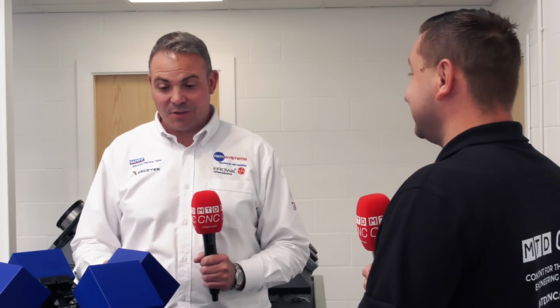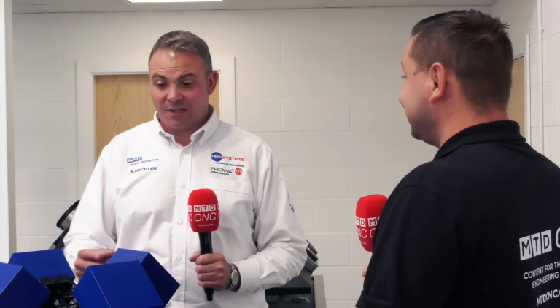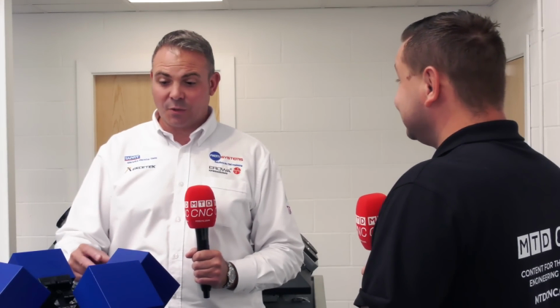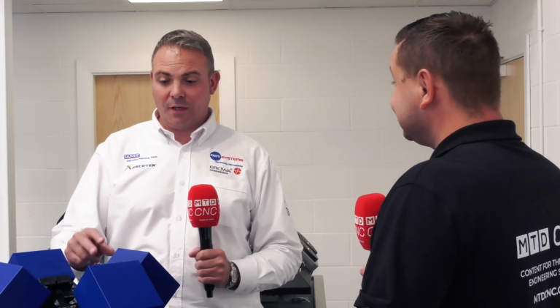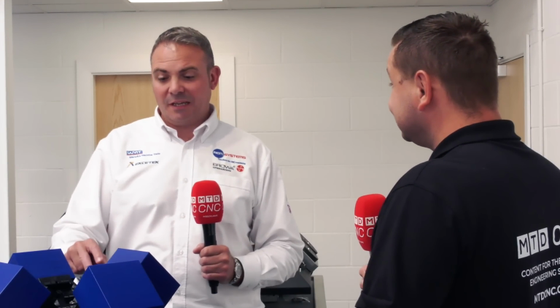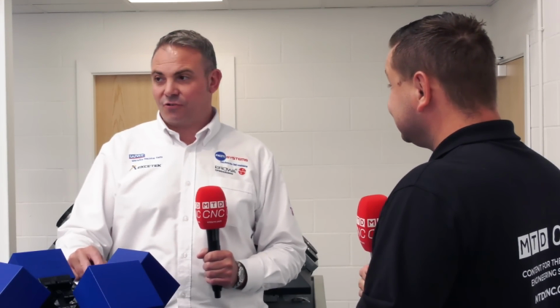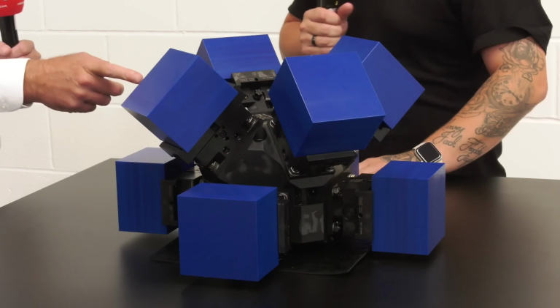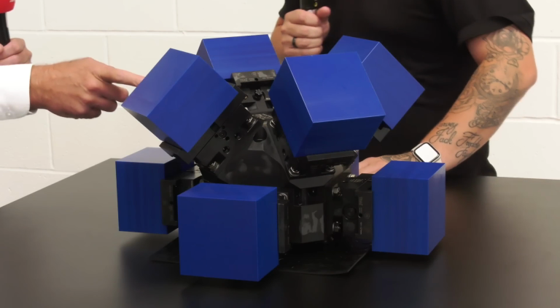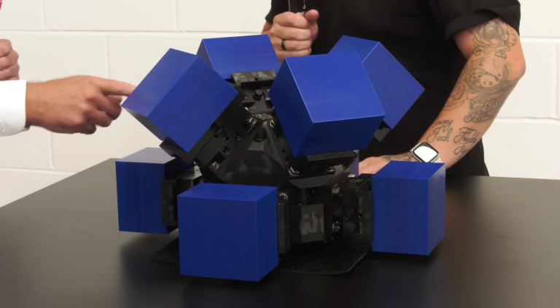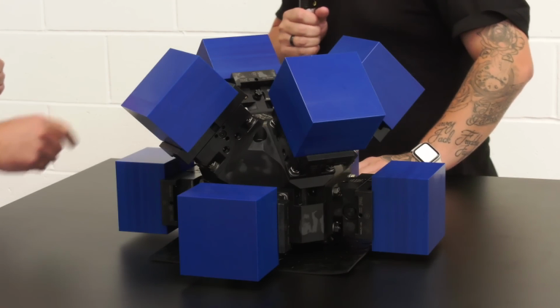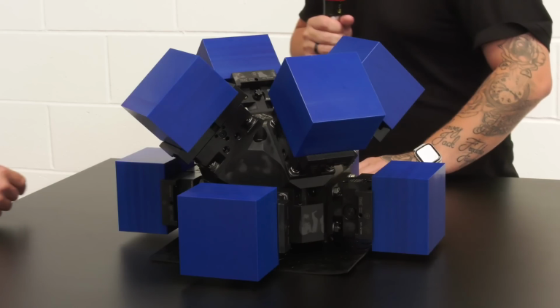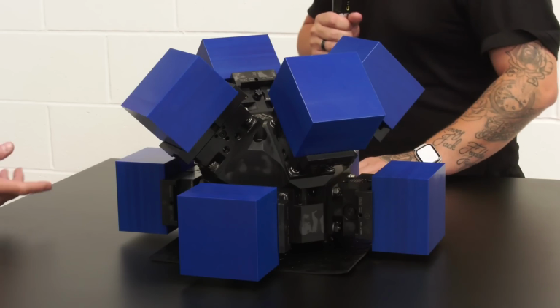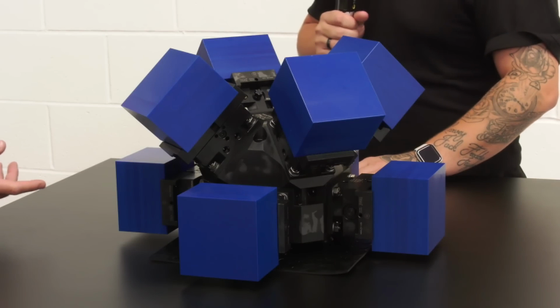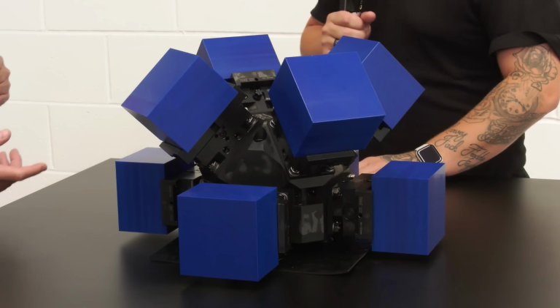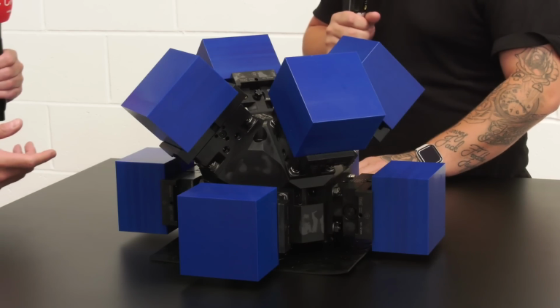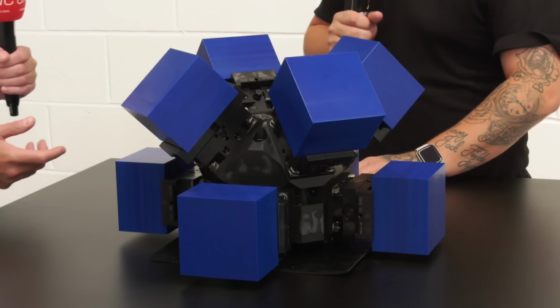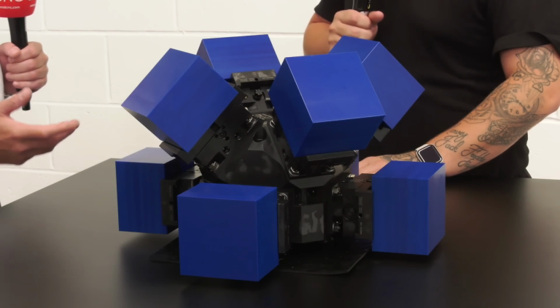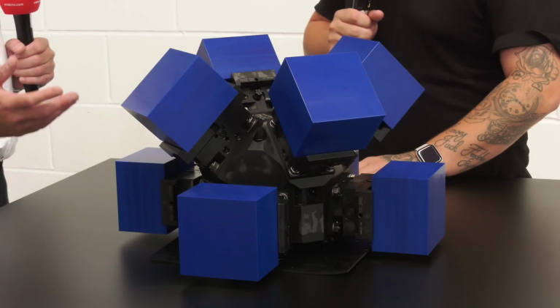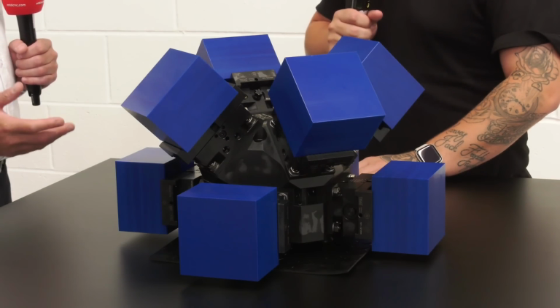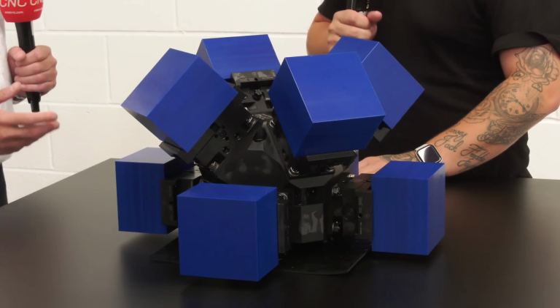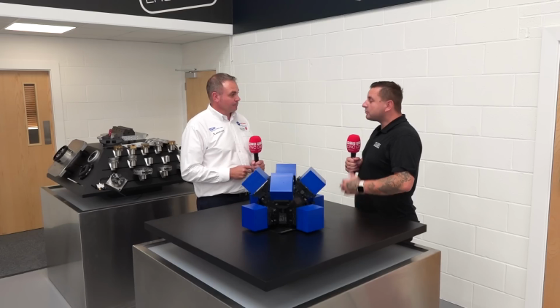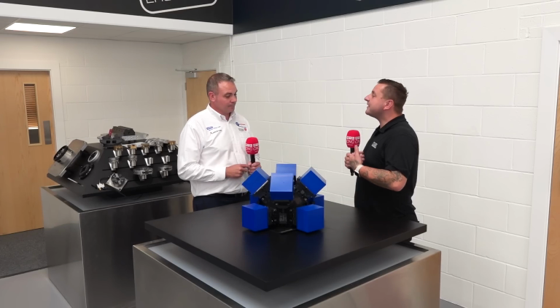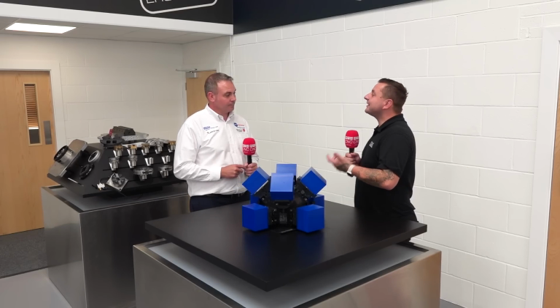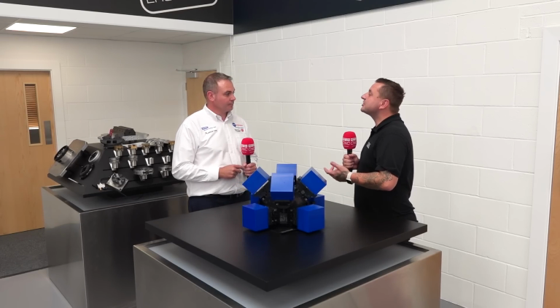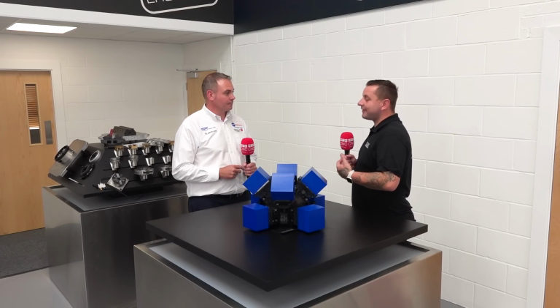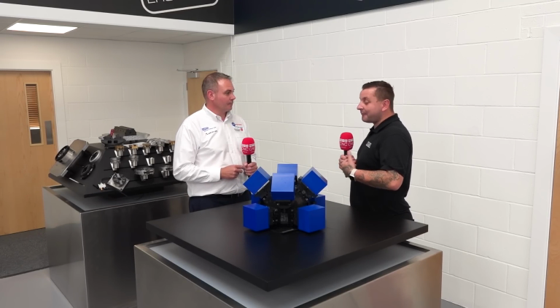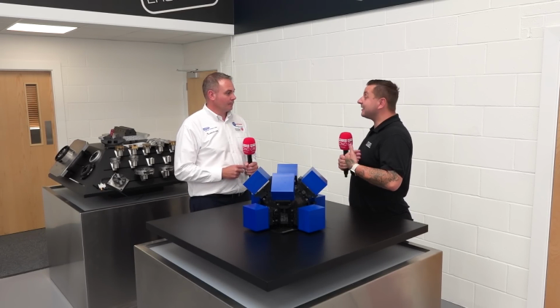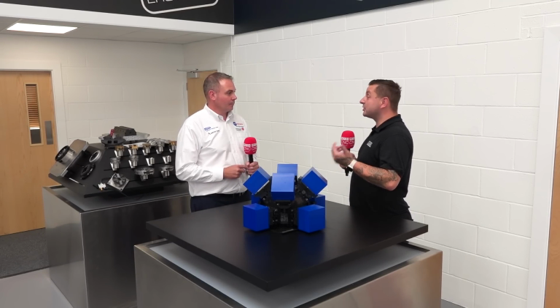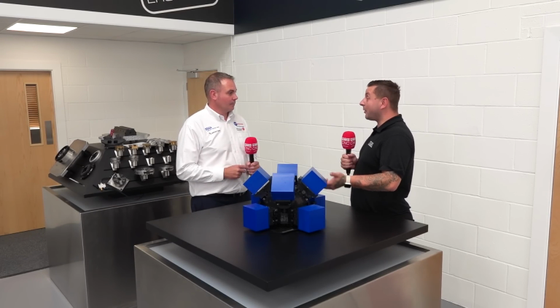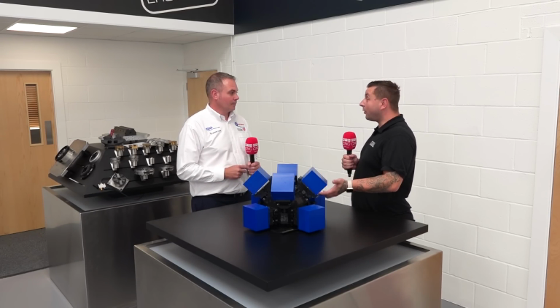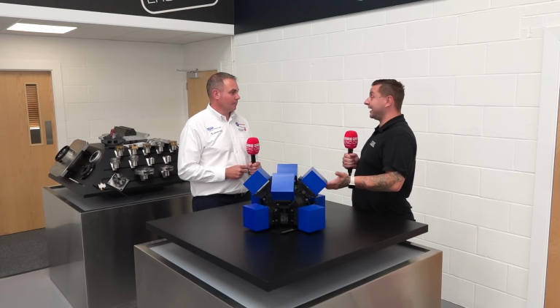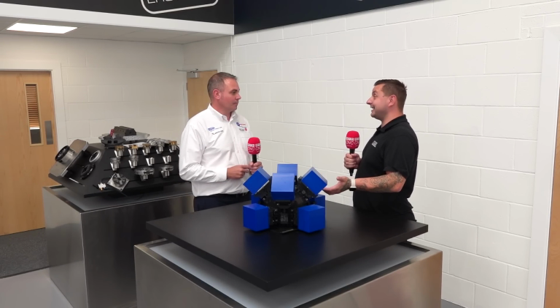This is quite unique to Triag — it allows you to hold up to eight work pieces at any one time. So what are the advantages of being able to hold eight?